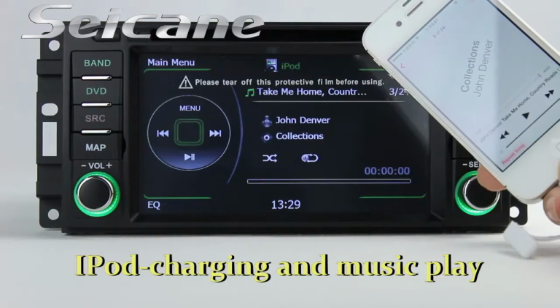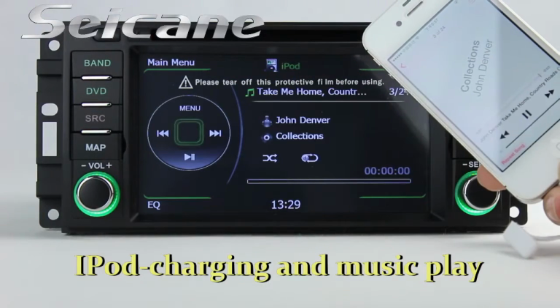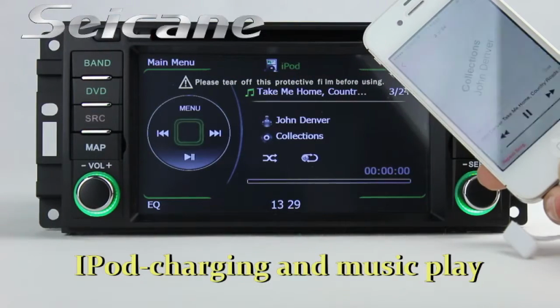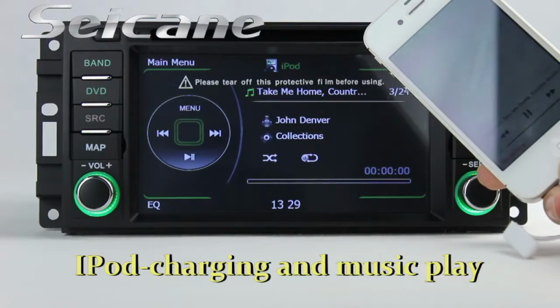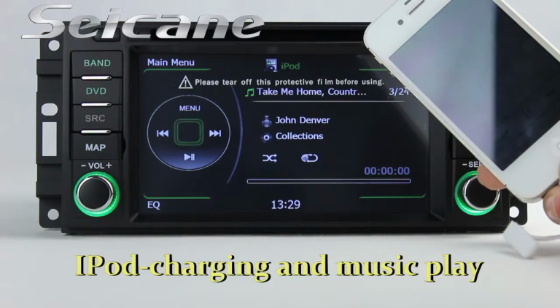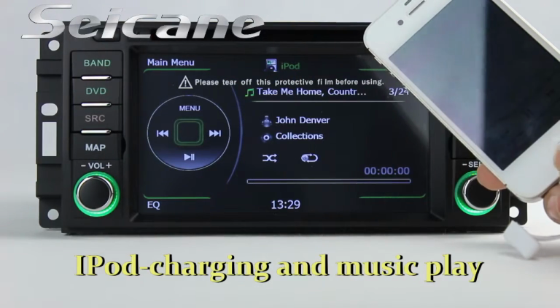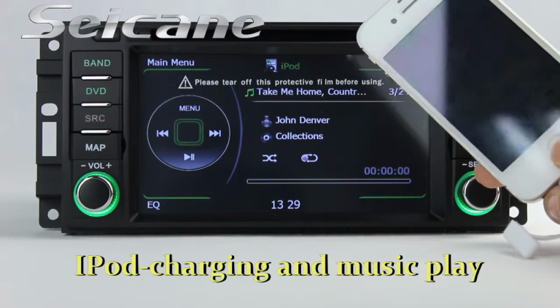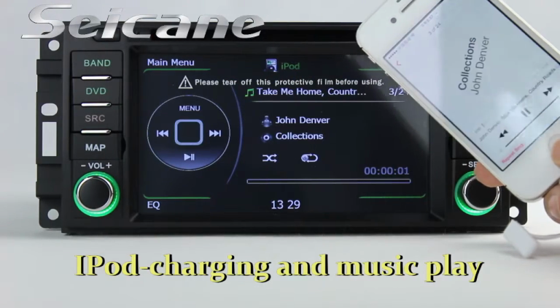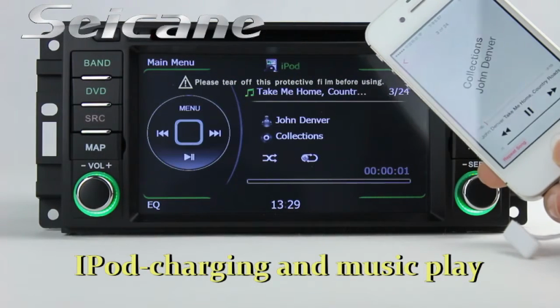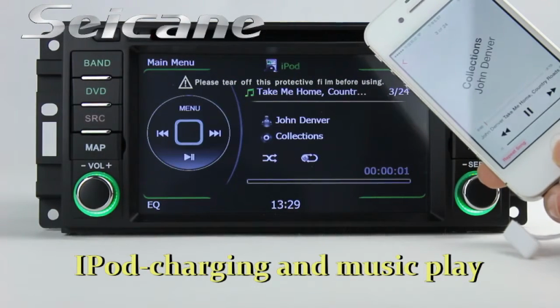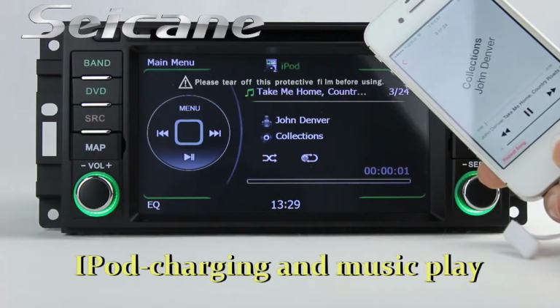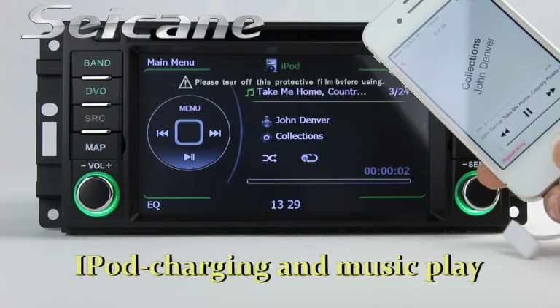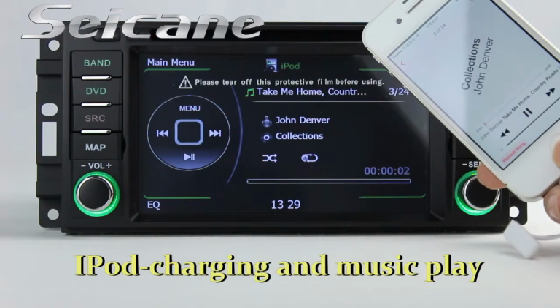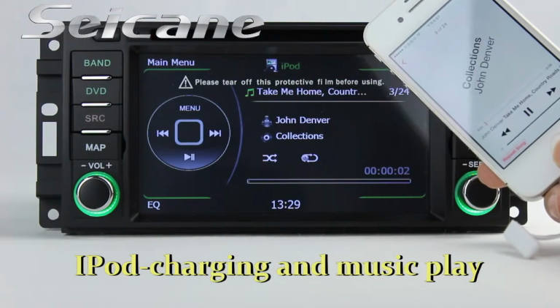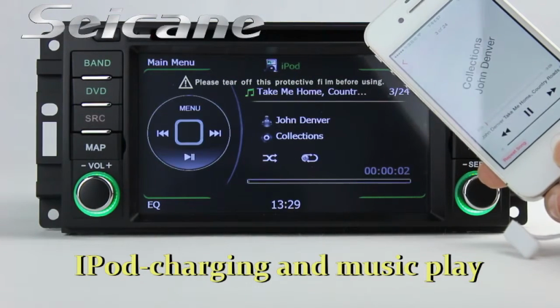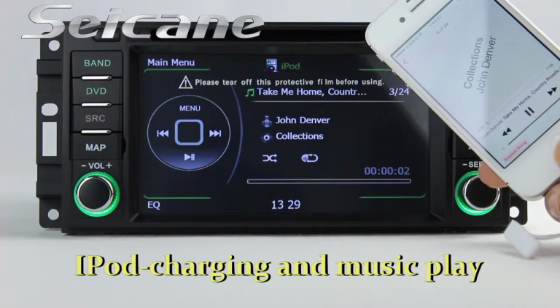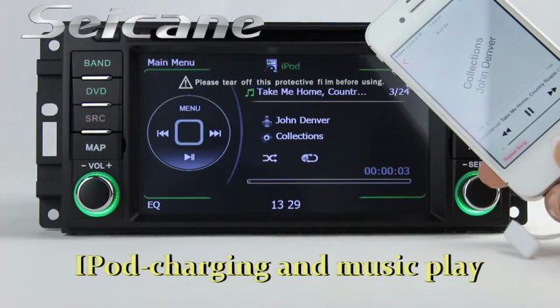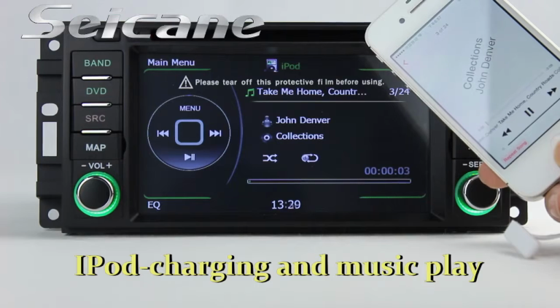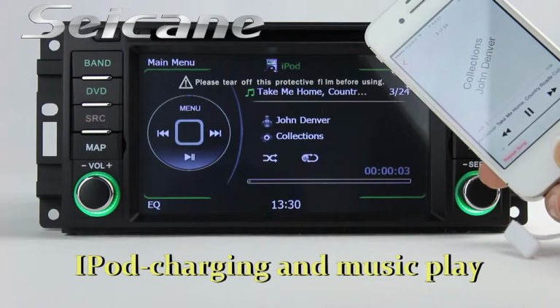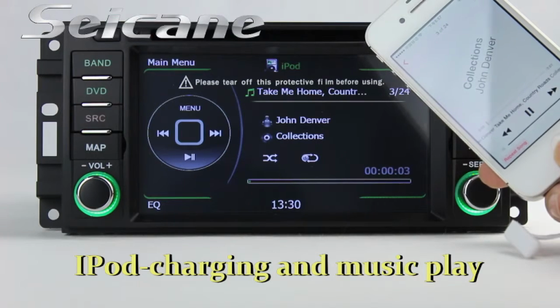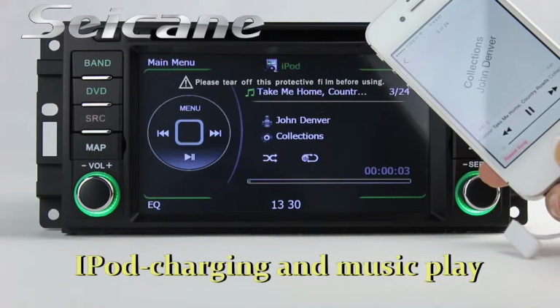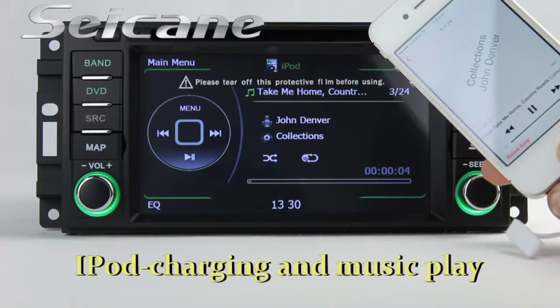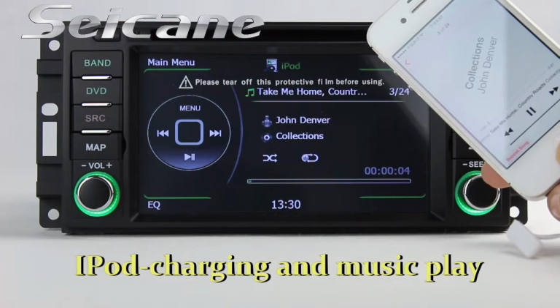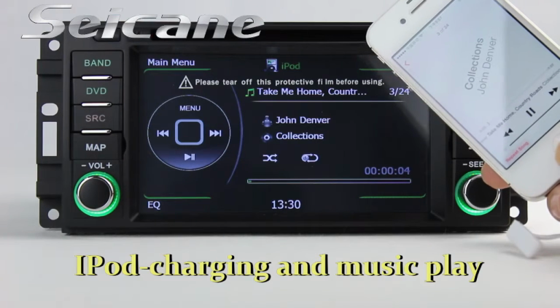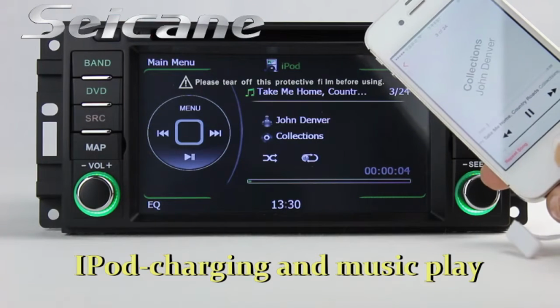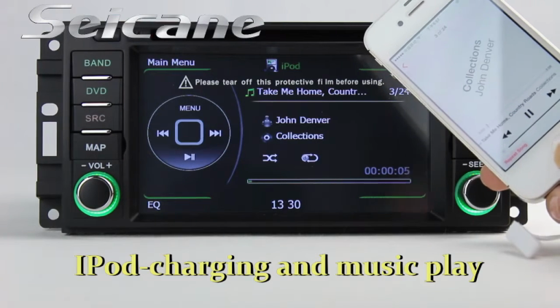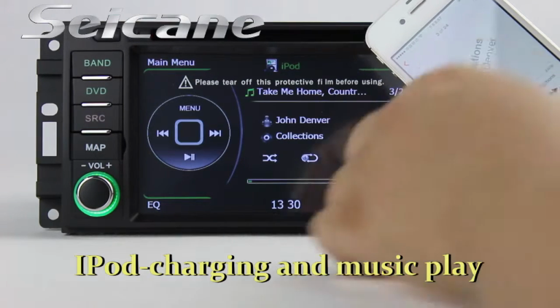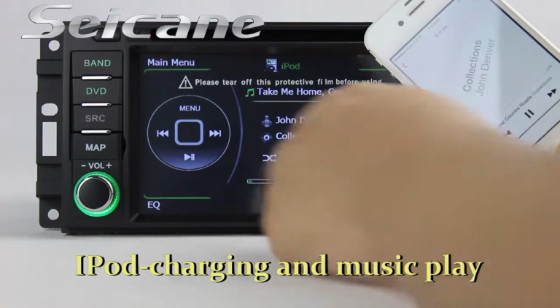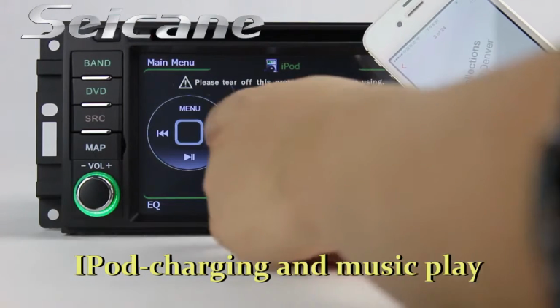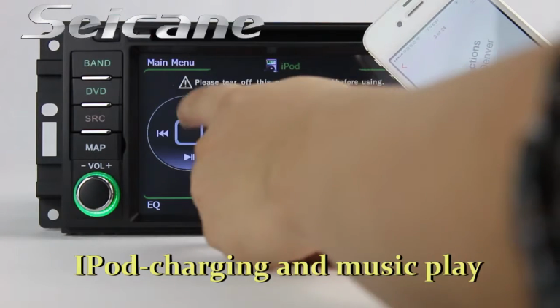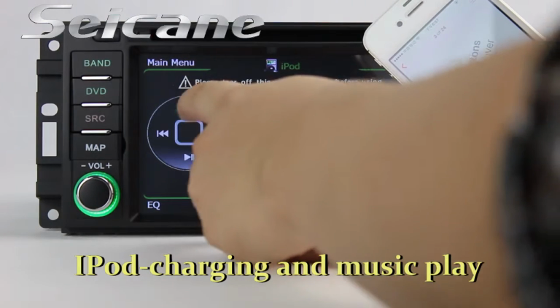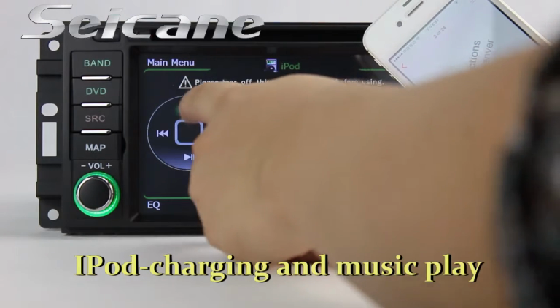Connect your iPod or iPhone to the unit. Then you can listen to songs from it freely.